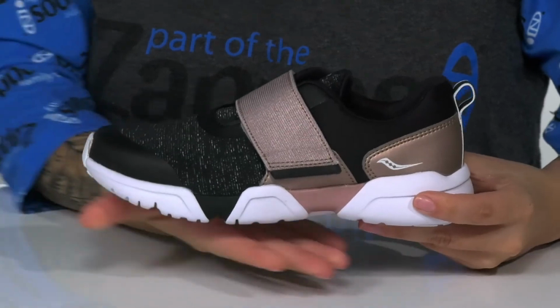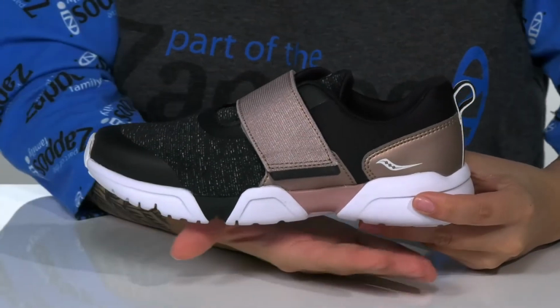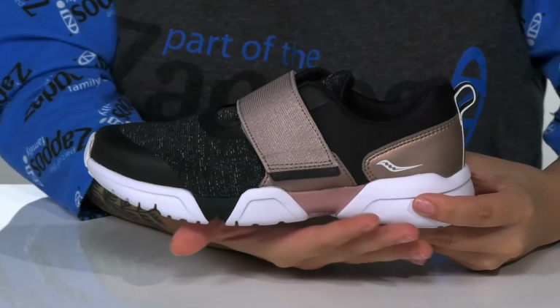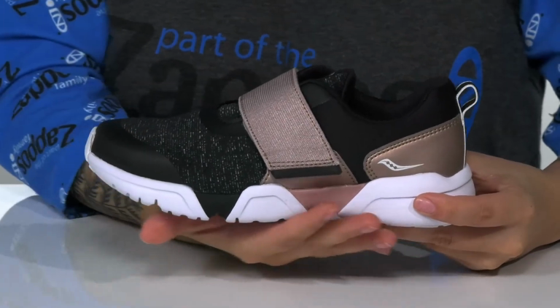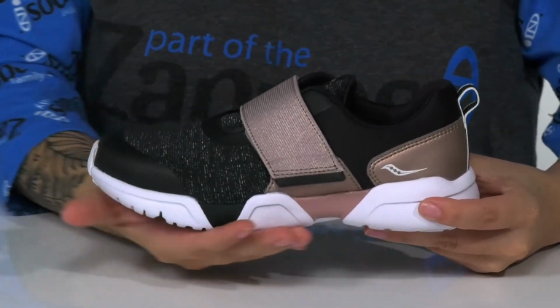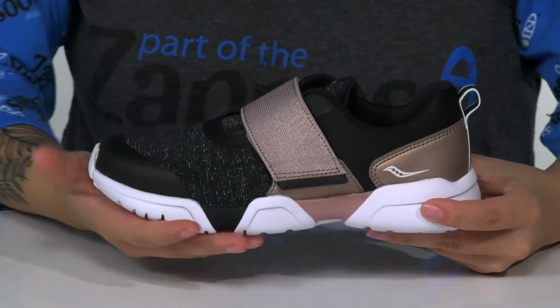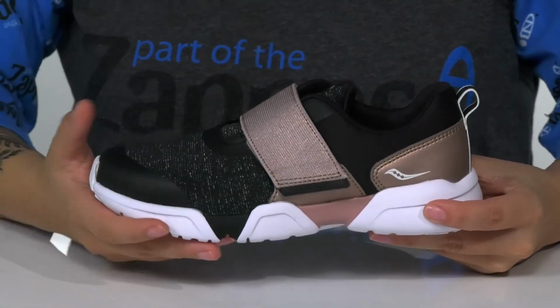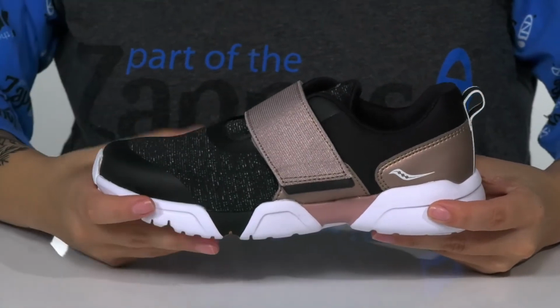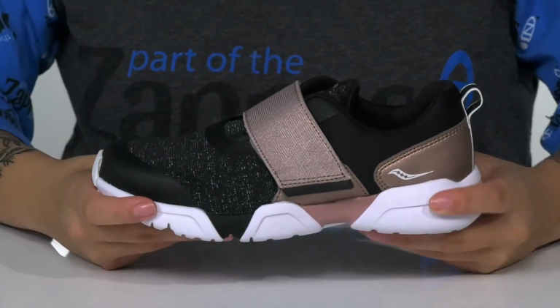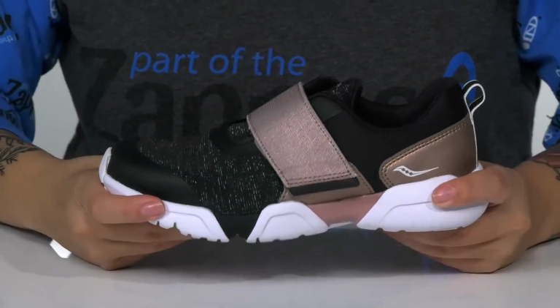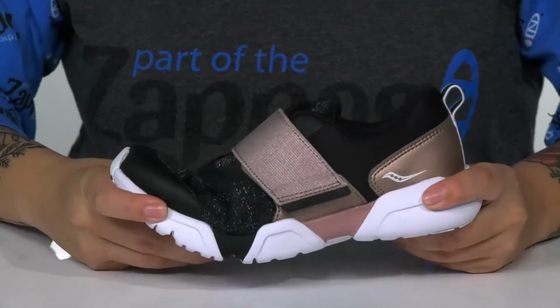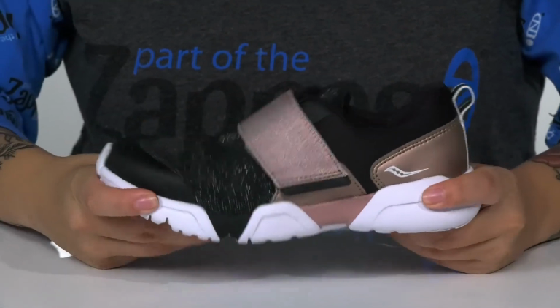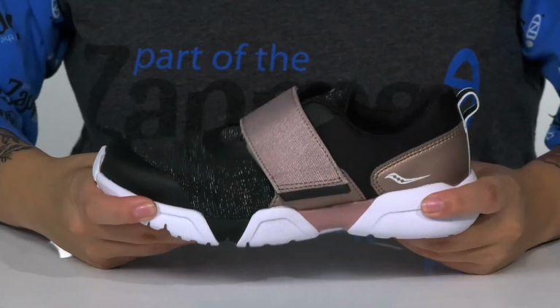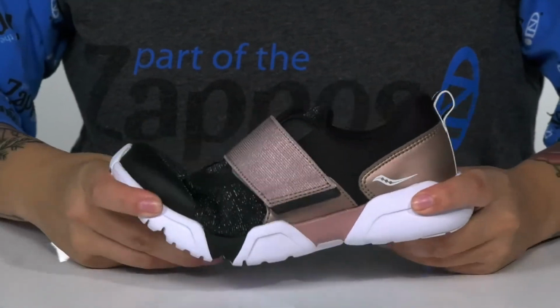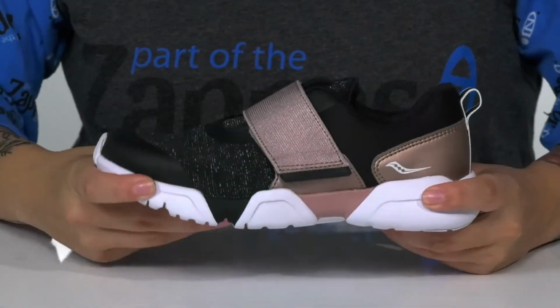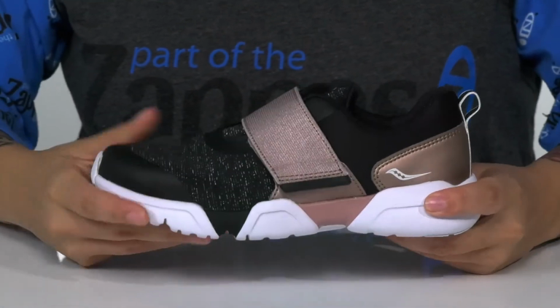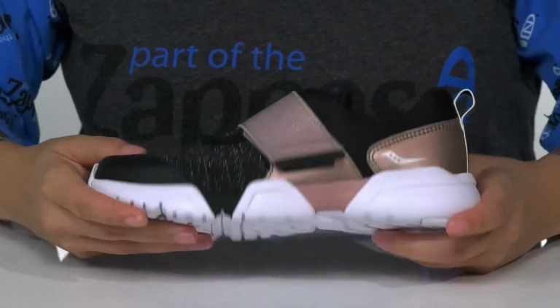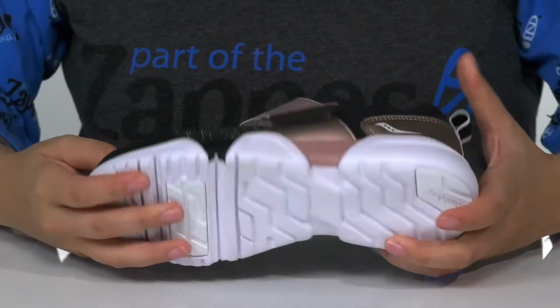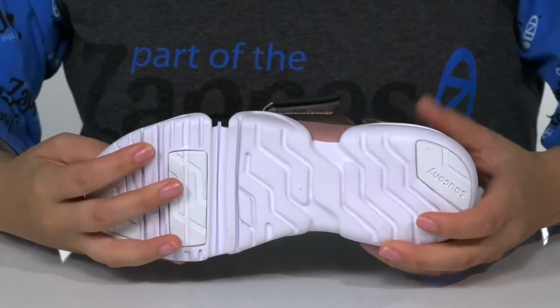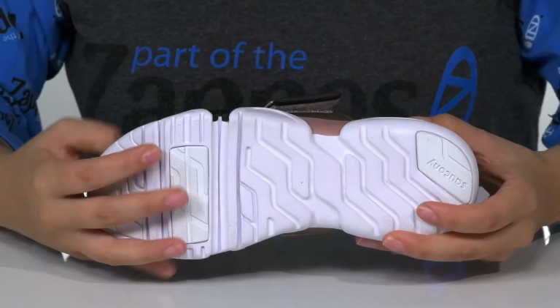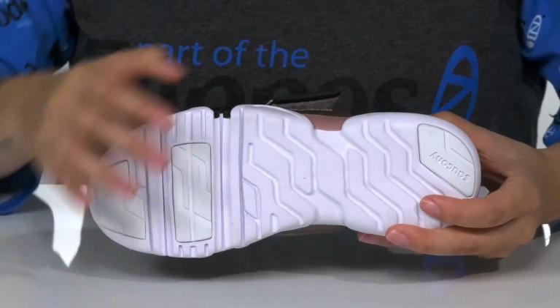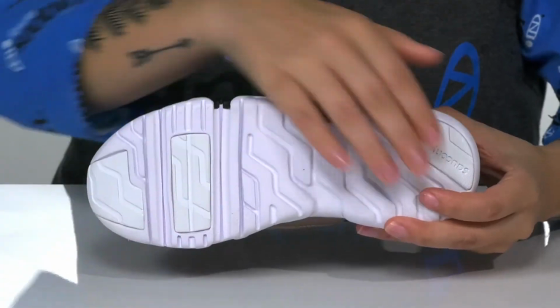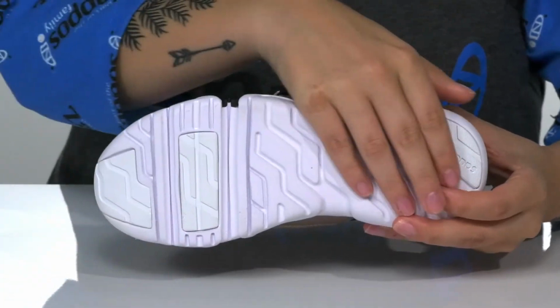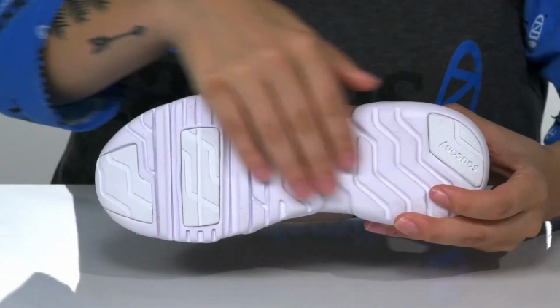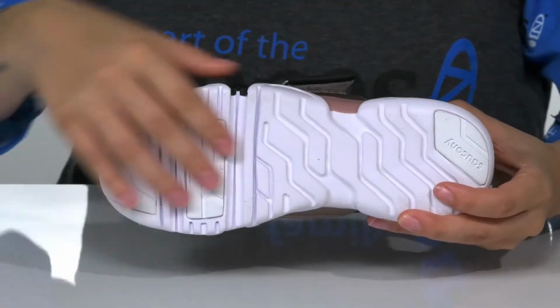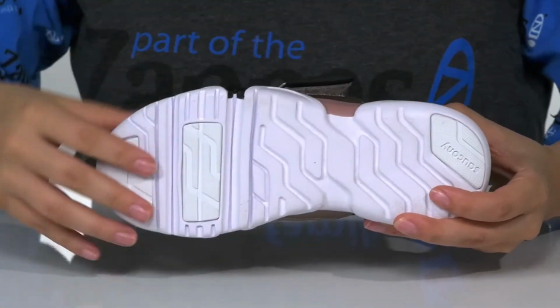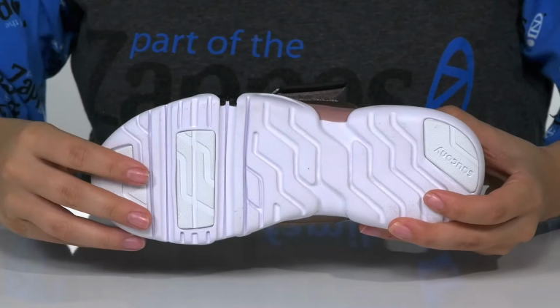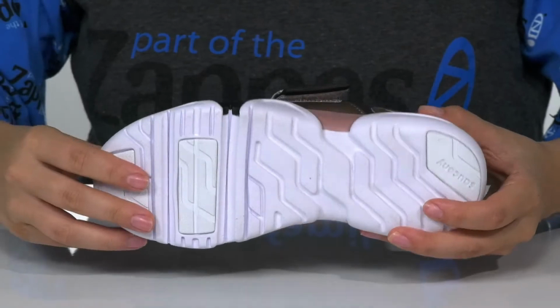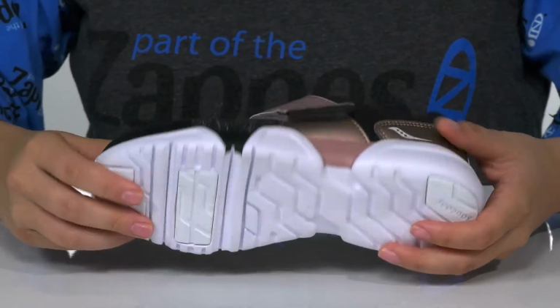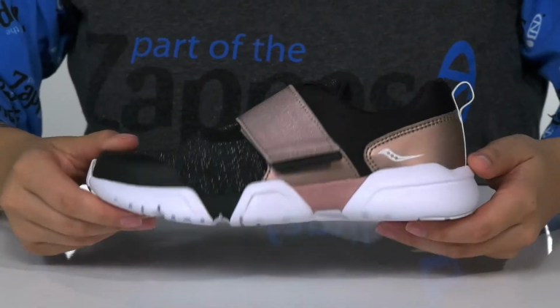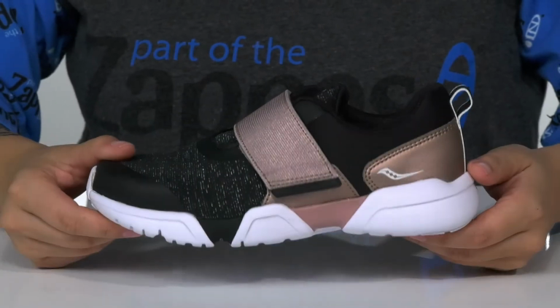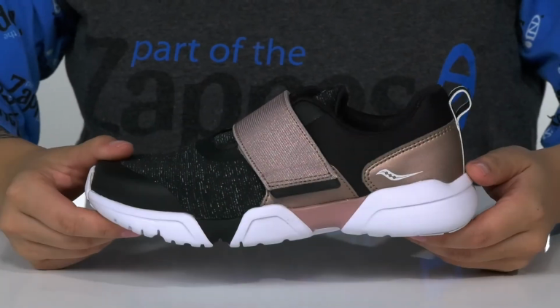That EVA midsole has flexibility and underneath there is a textured outsole for traction.